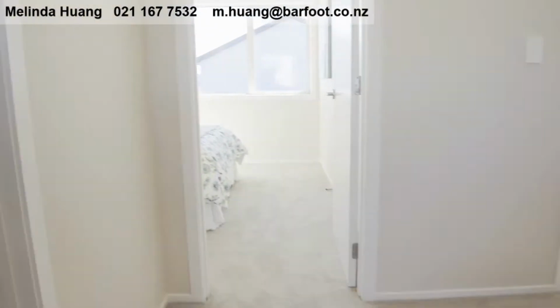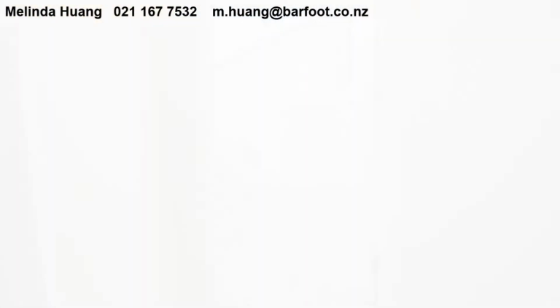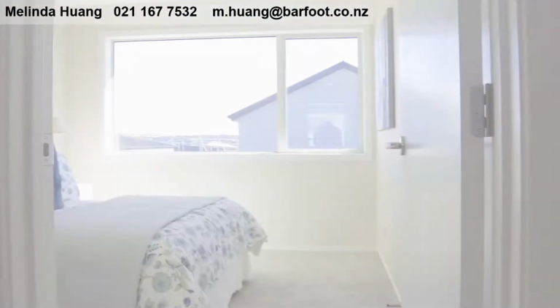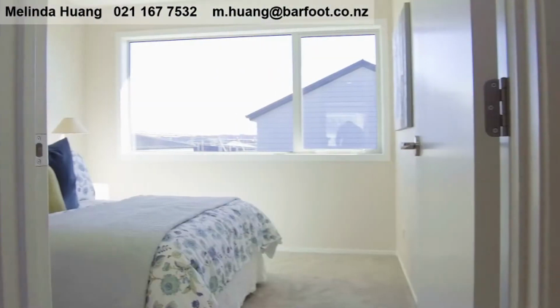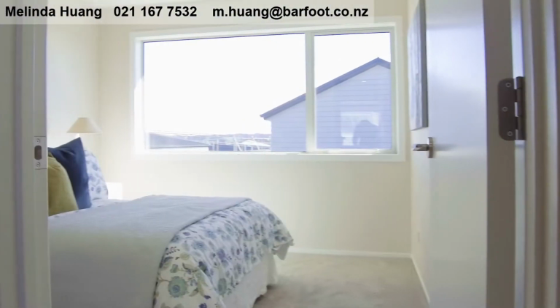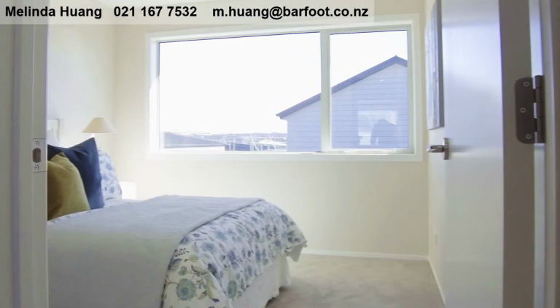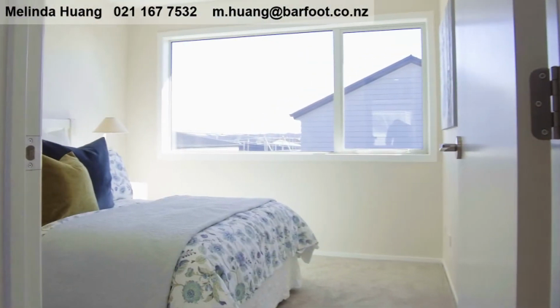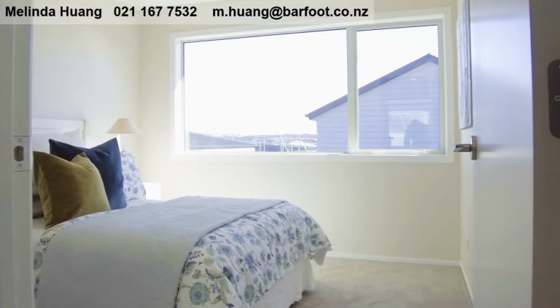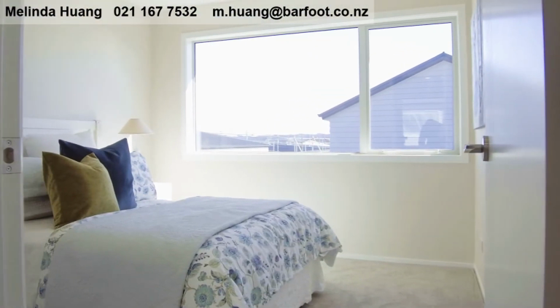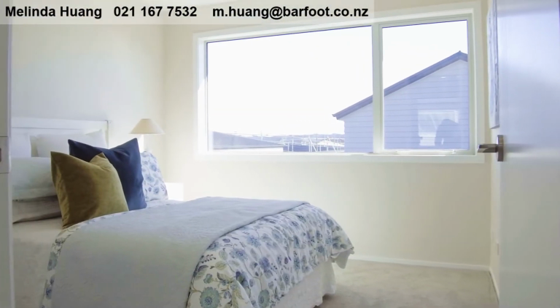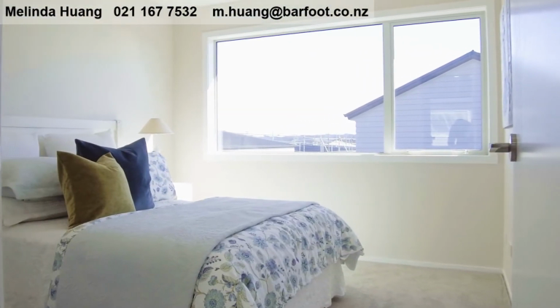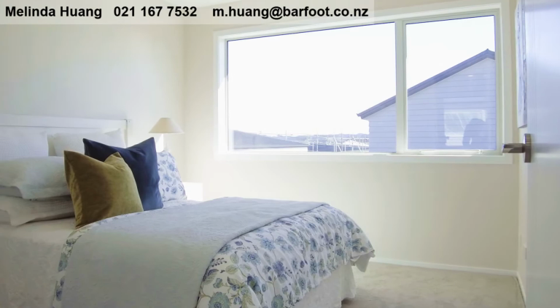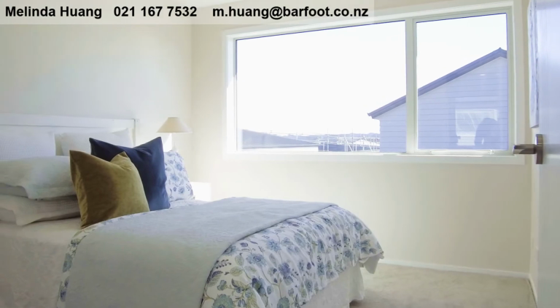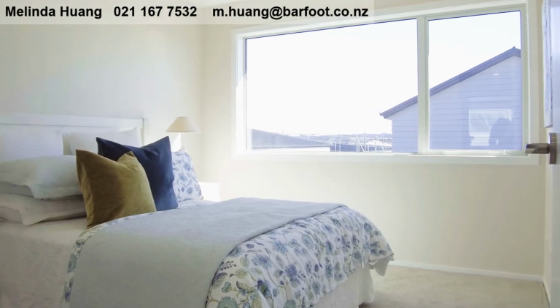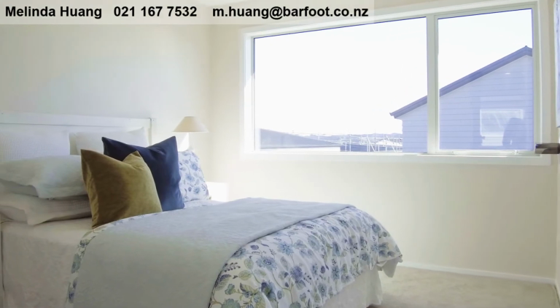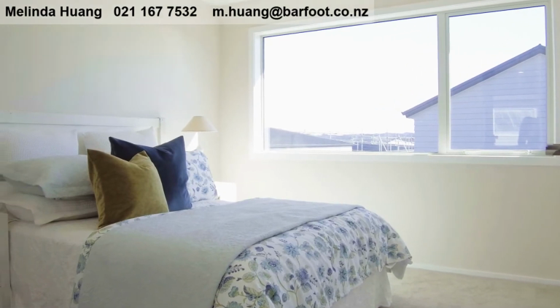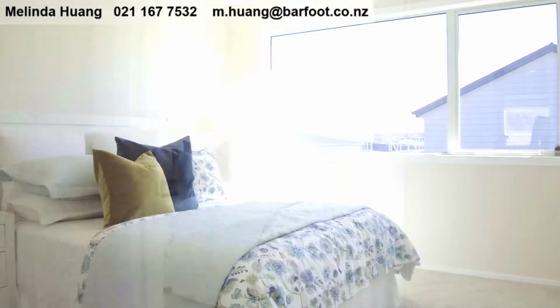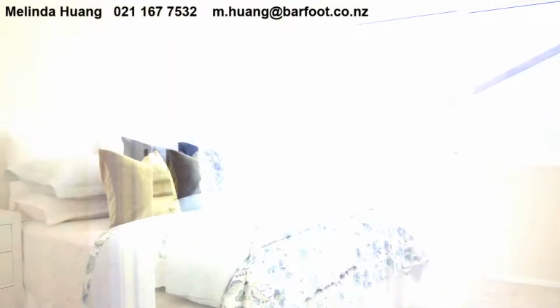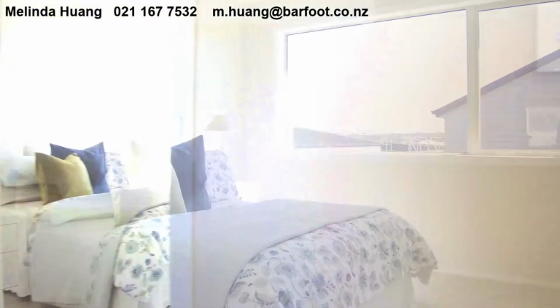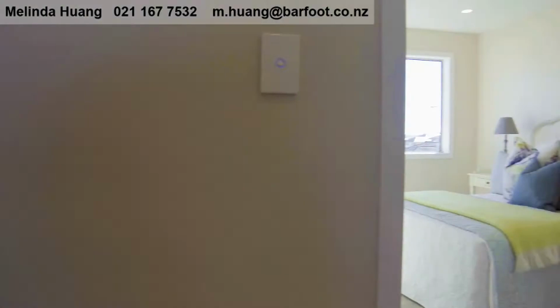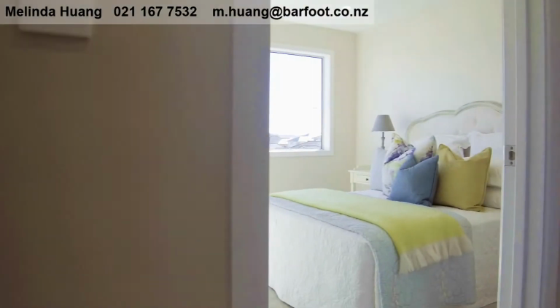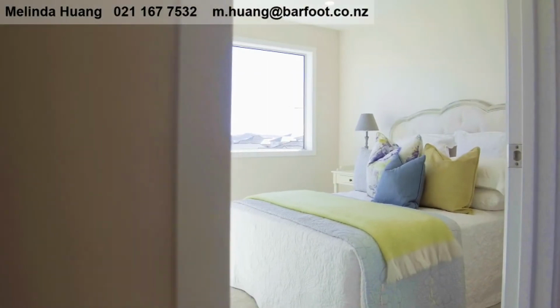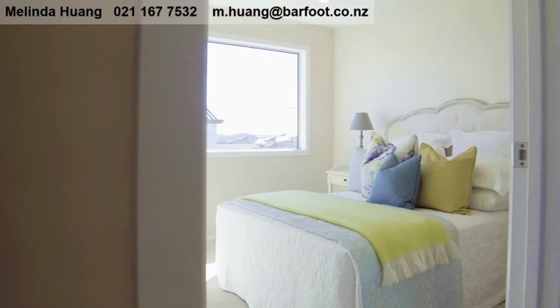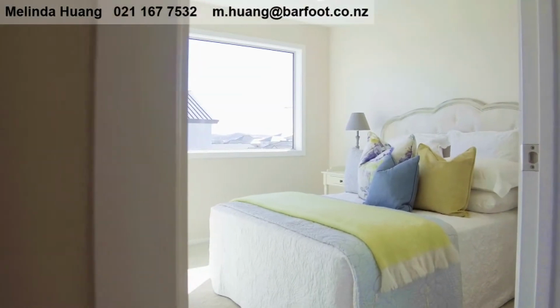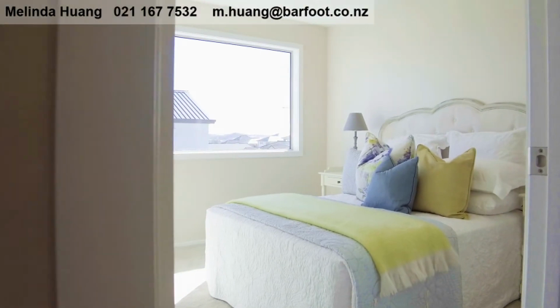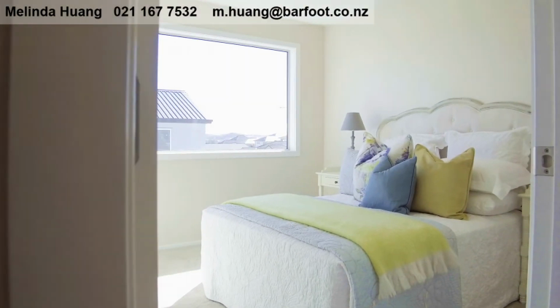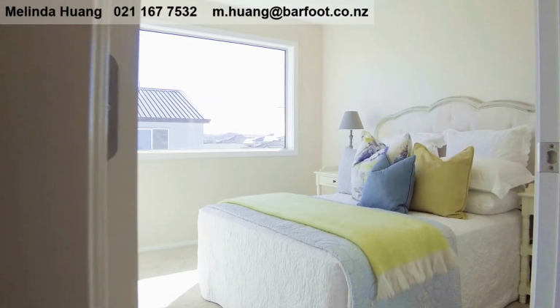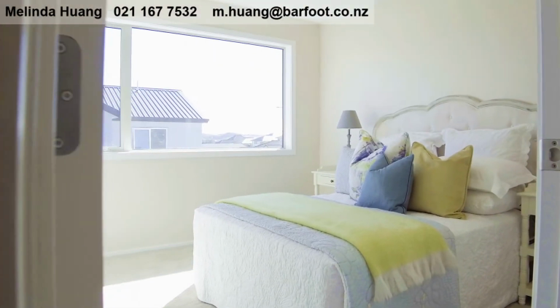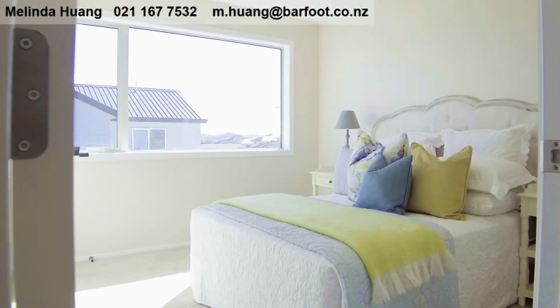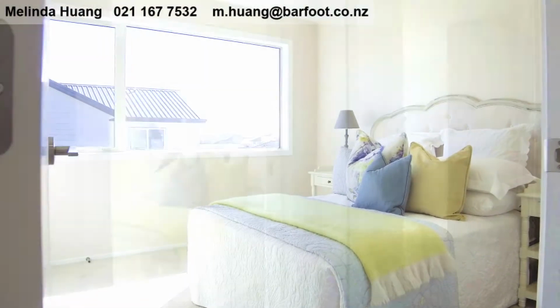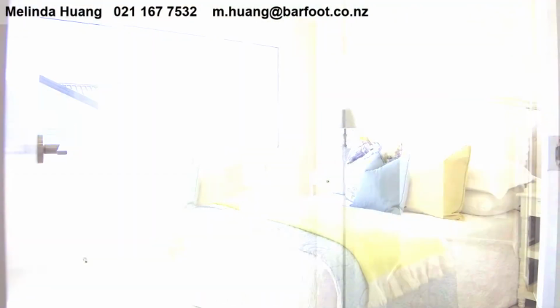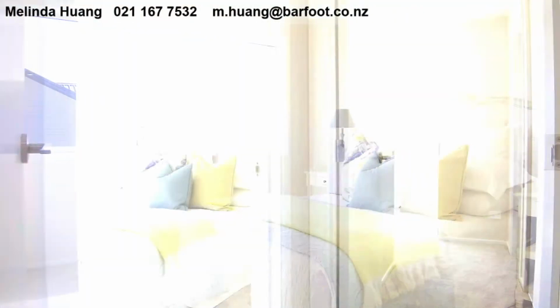With three generous bedrooms upstairs. As you can see, all bedrooms get plenty of light and sun.